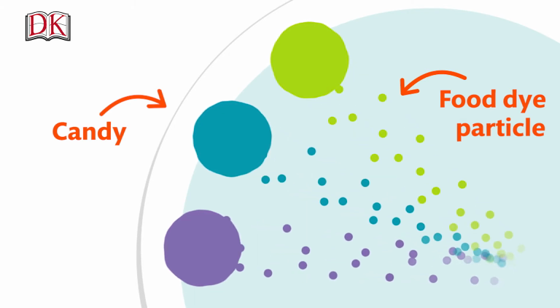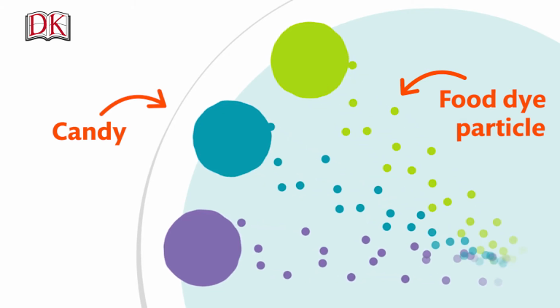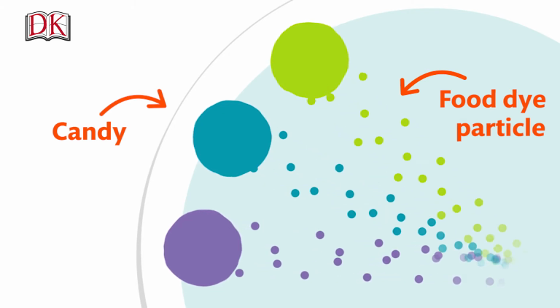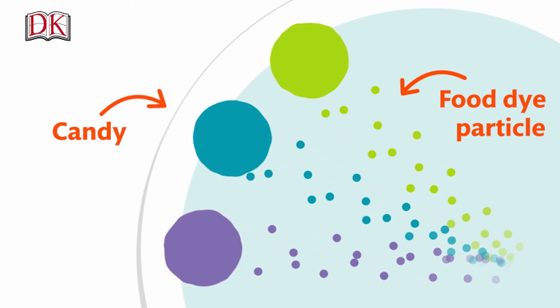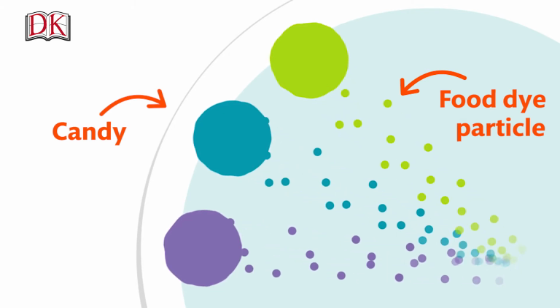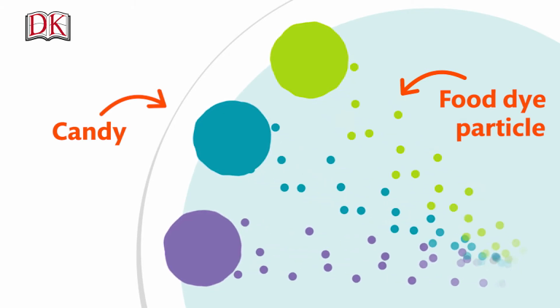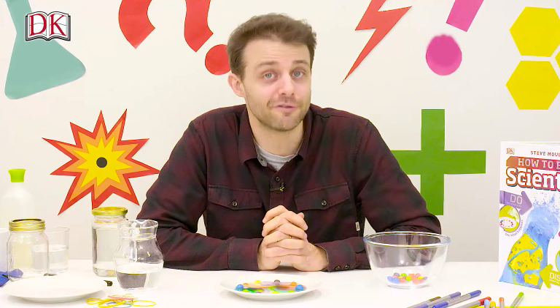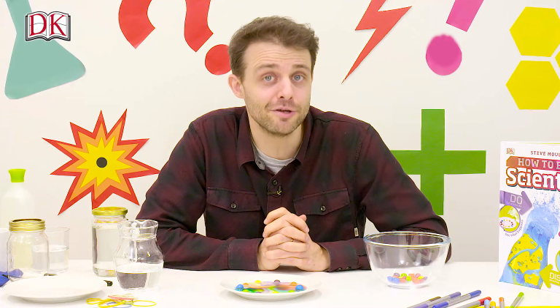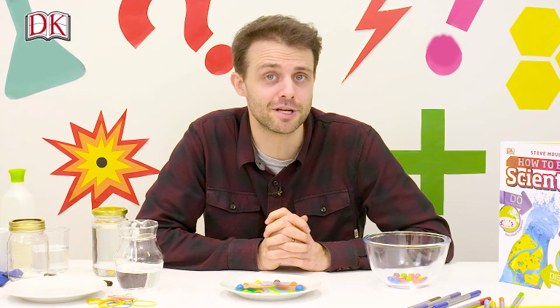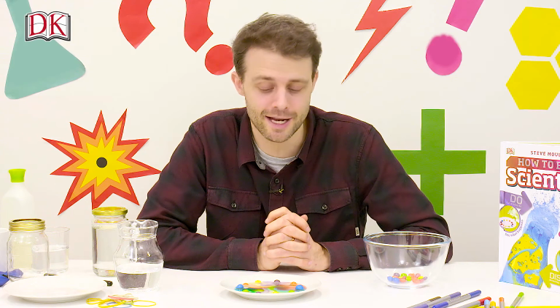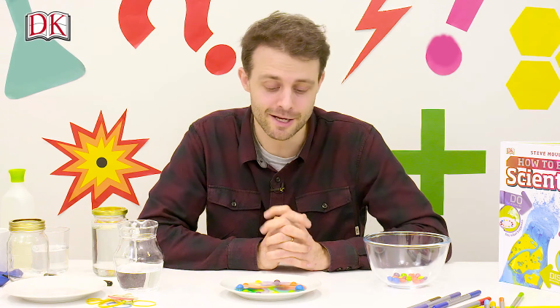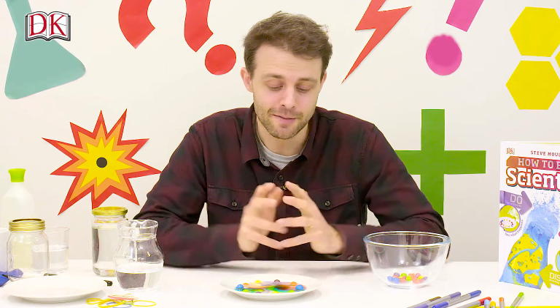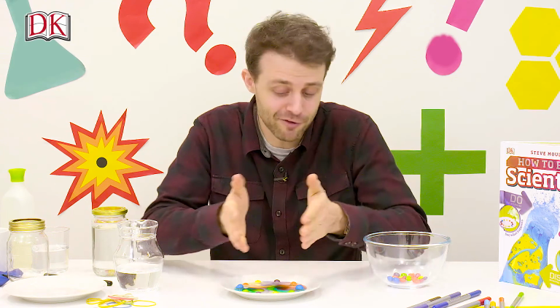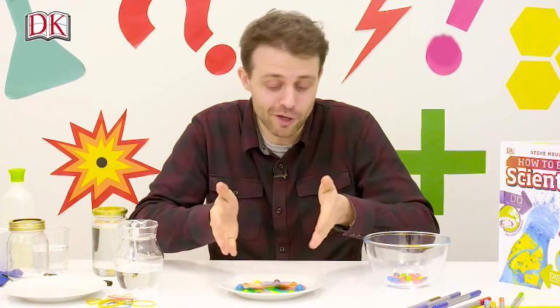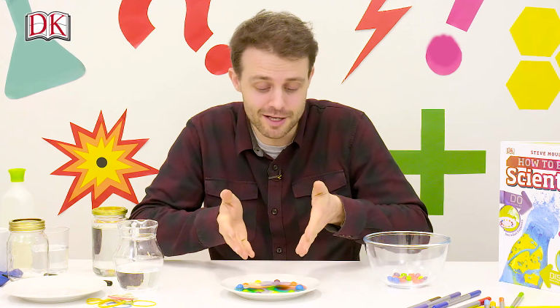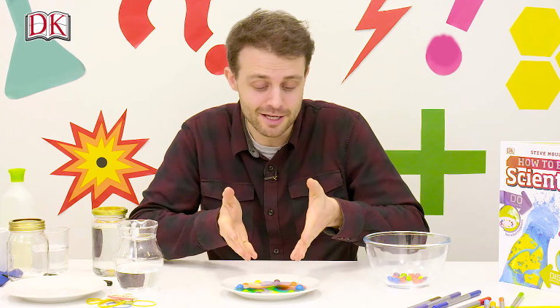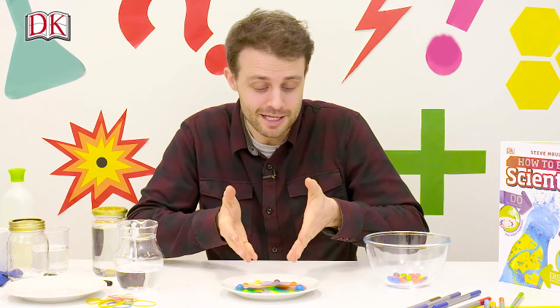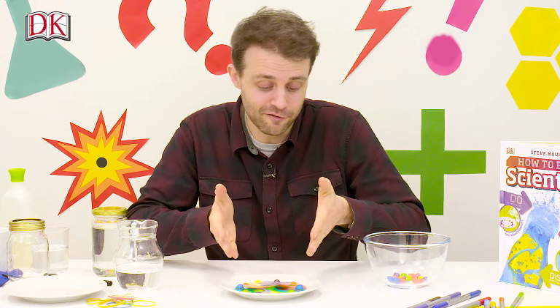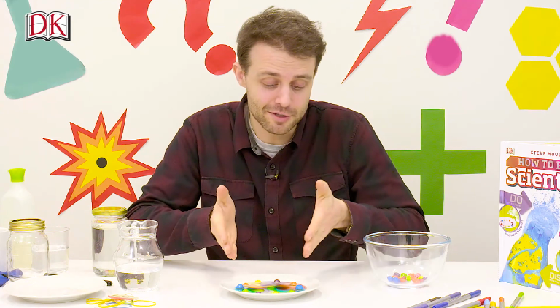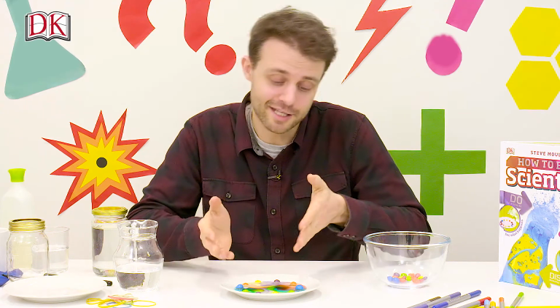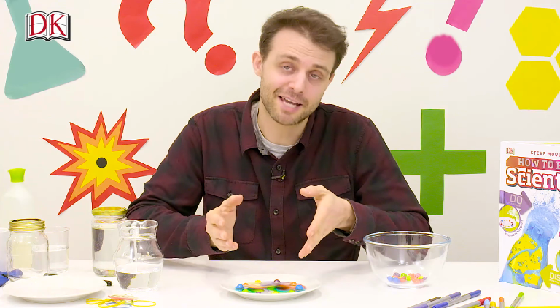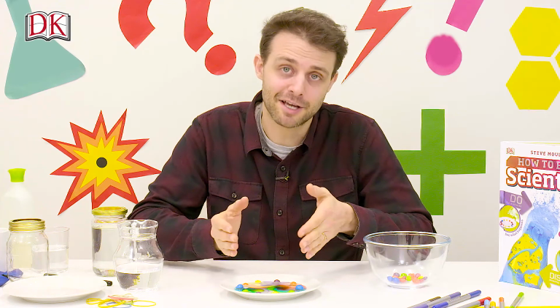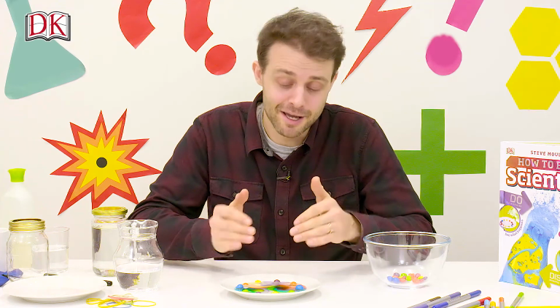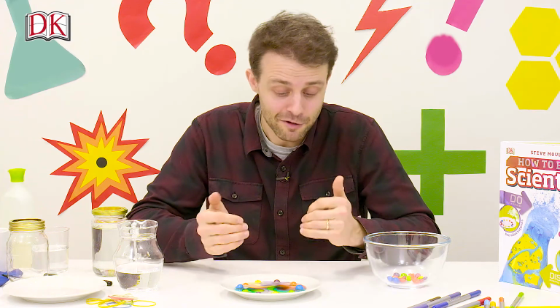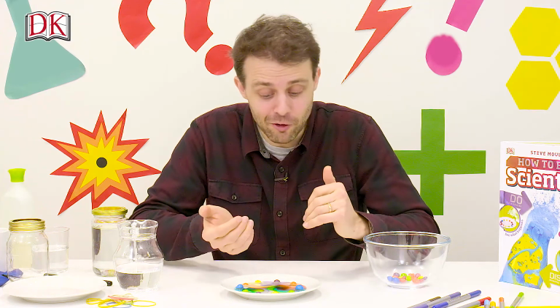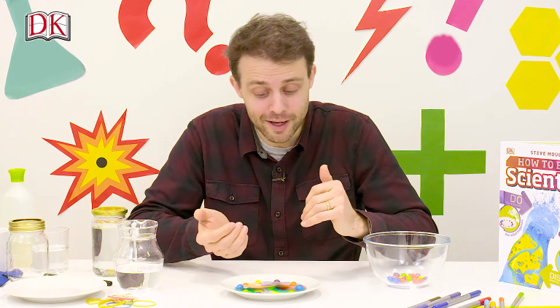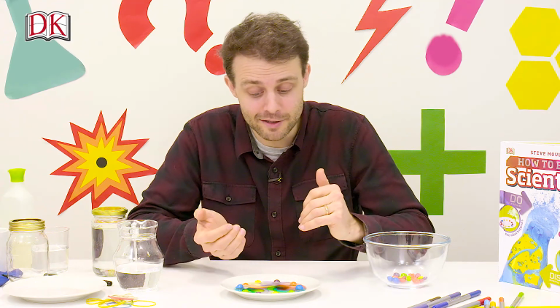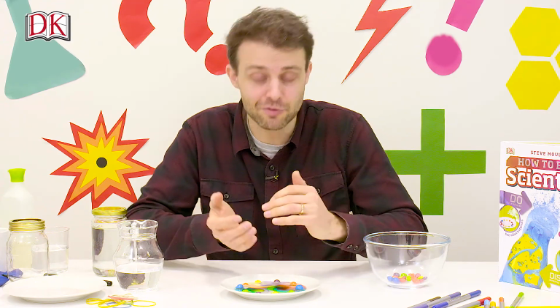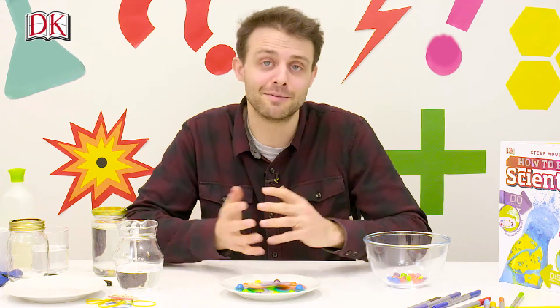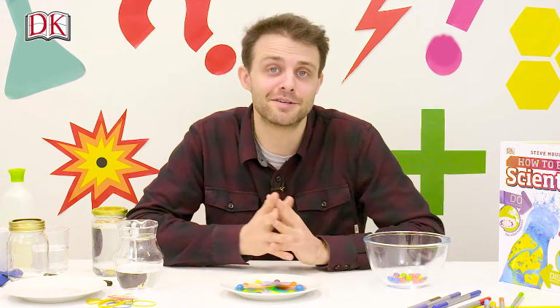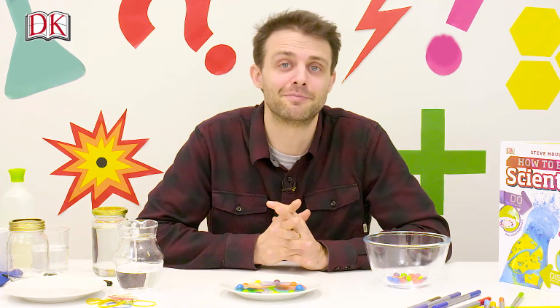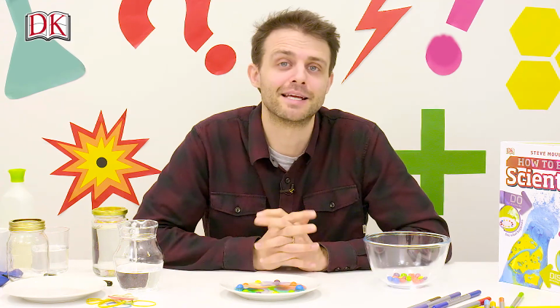This is called diffusion, and the different colors diffuse at the same time, forming stripes on the plate.